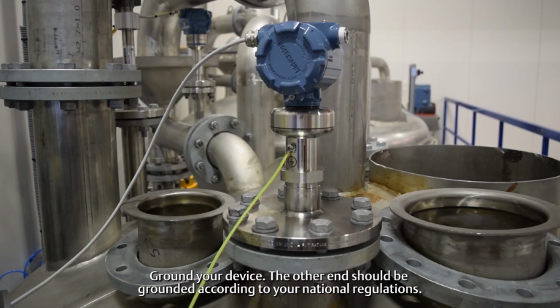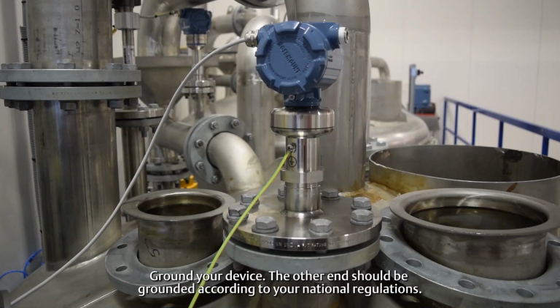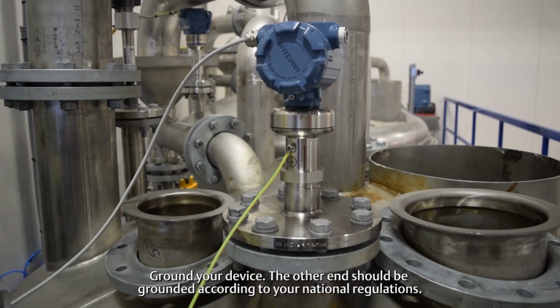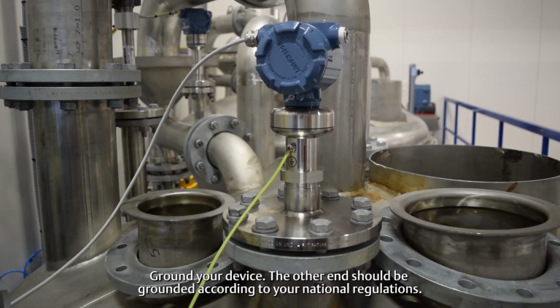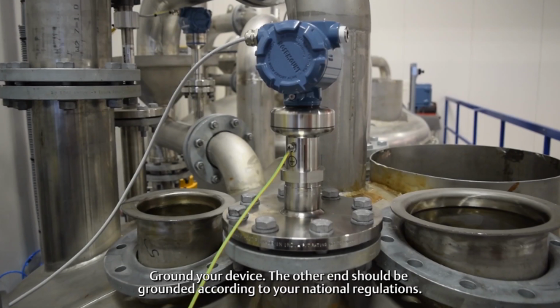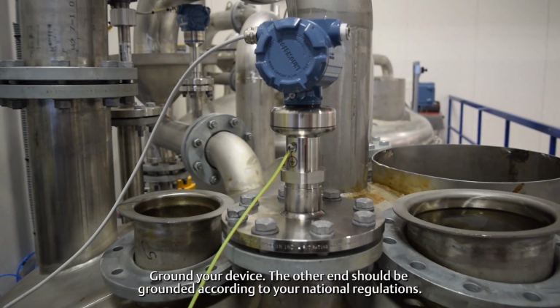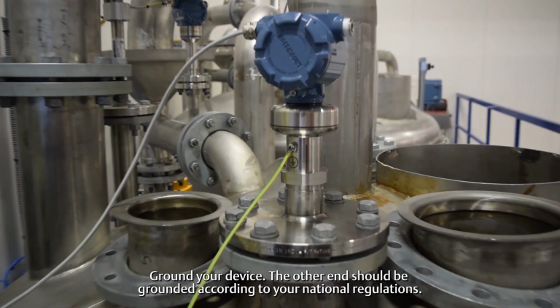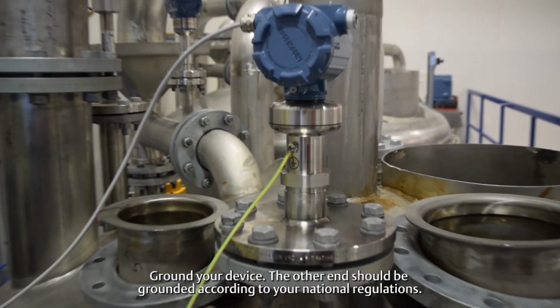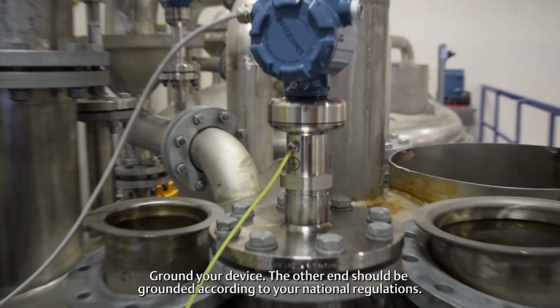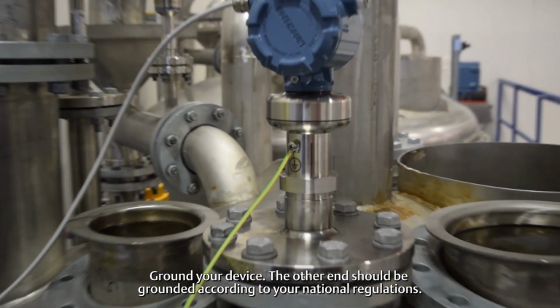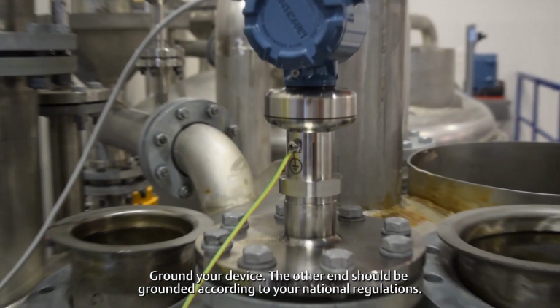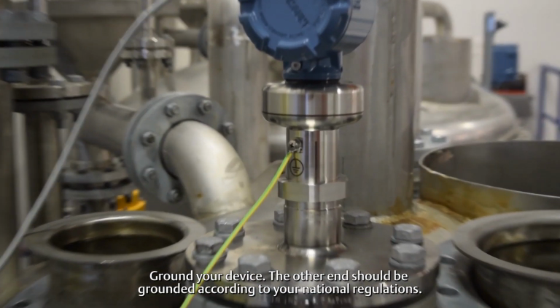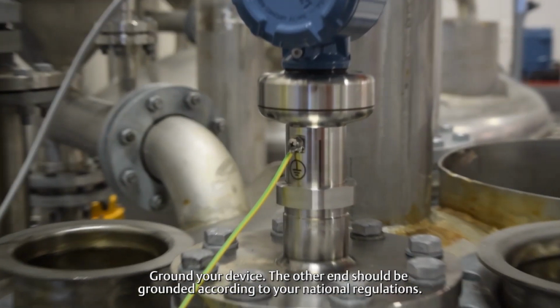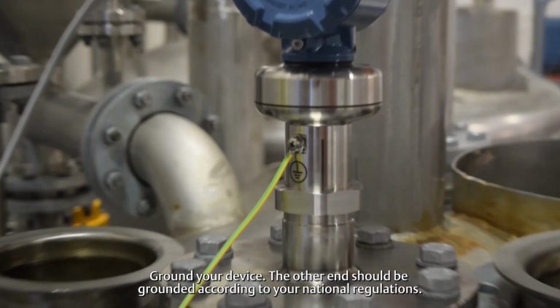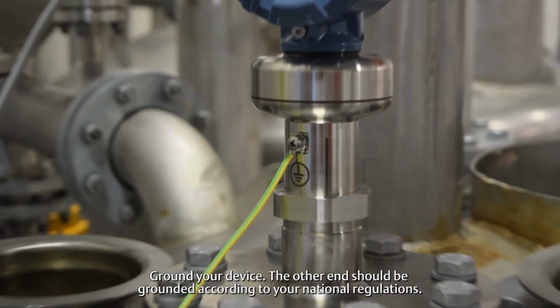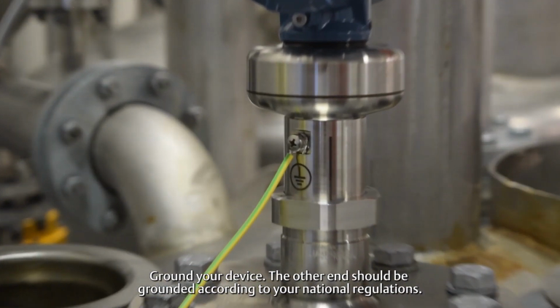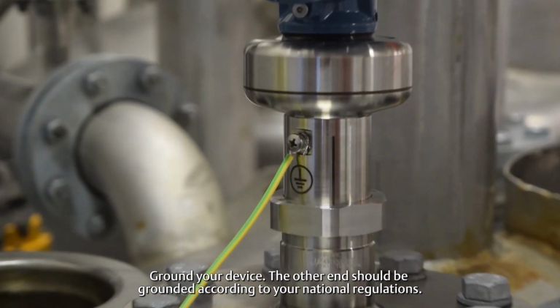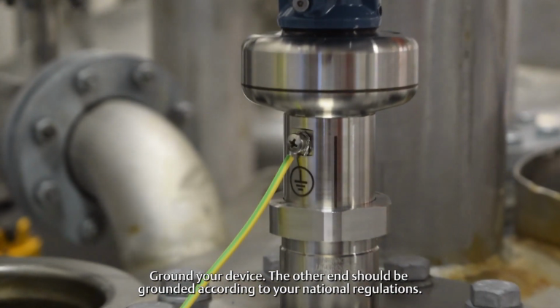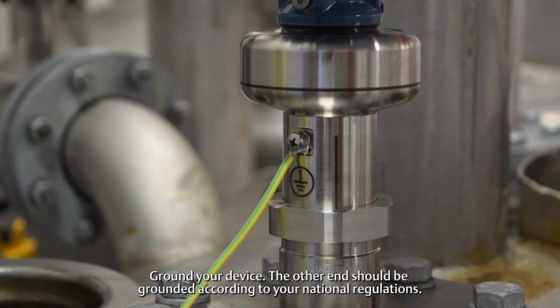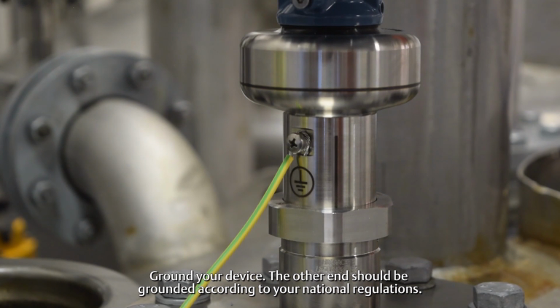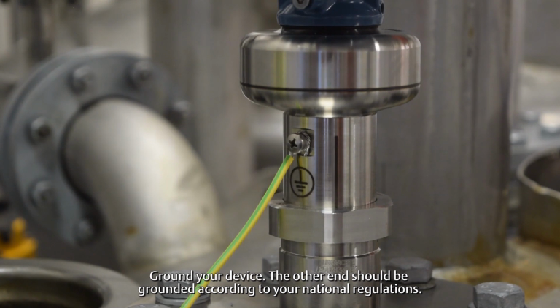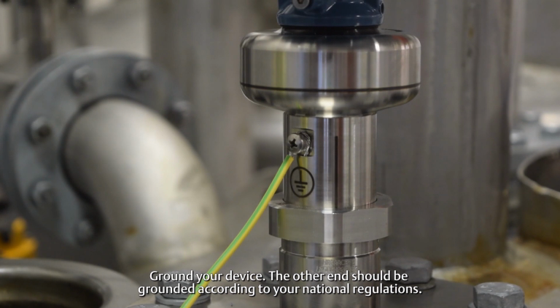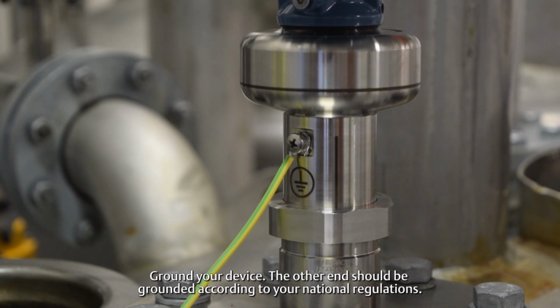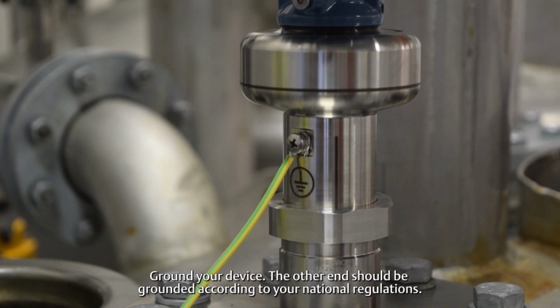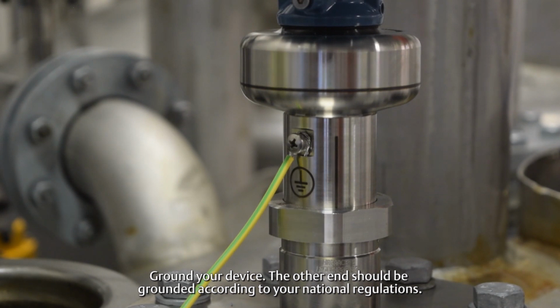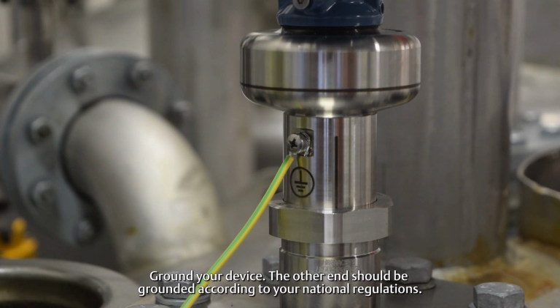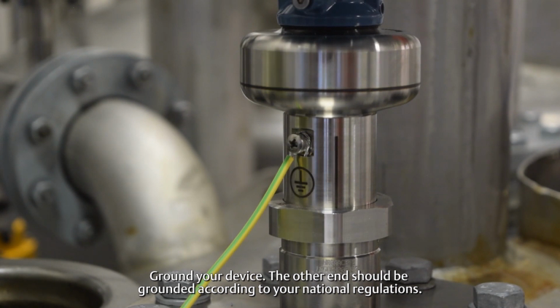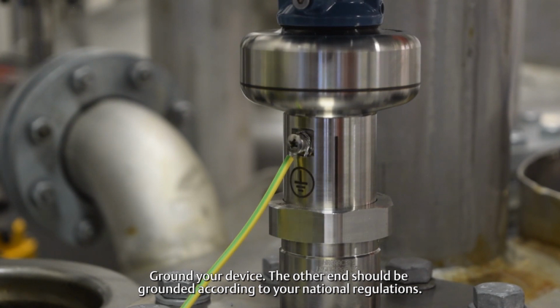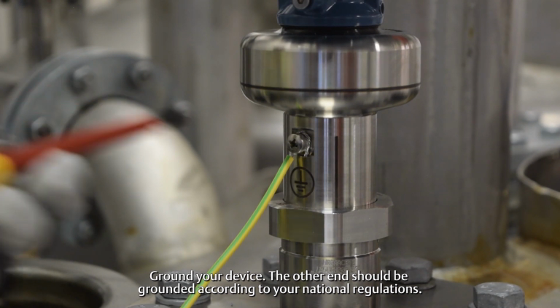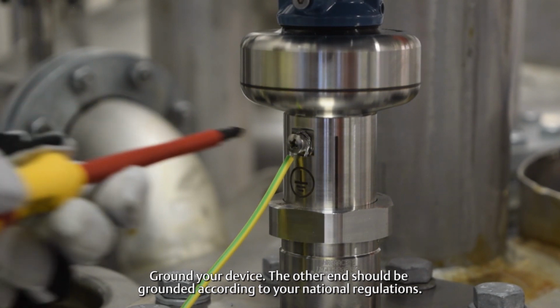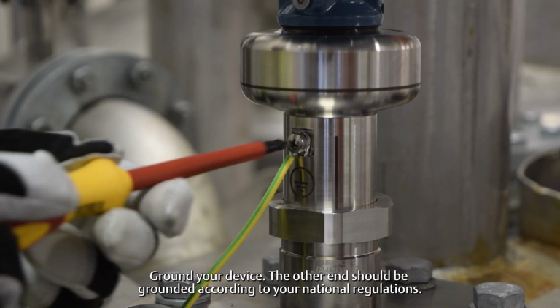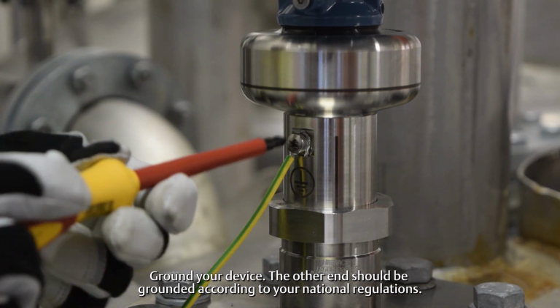Ground your device. The other end should be grounded according to your national regulations.